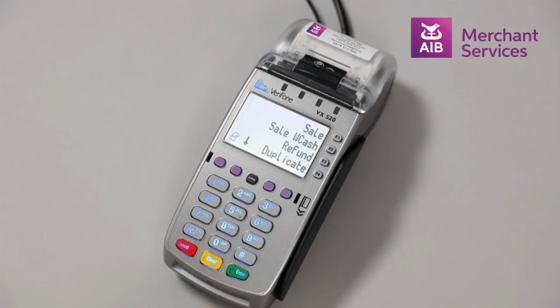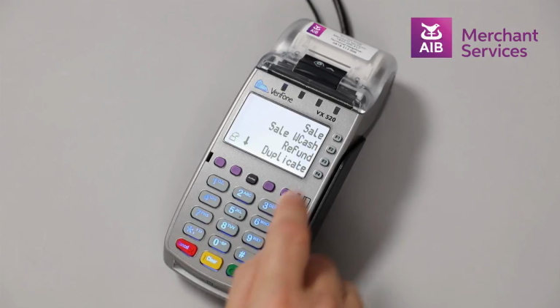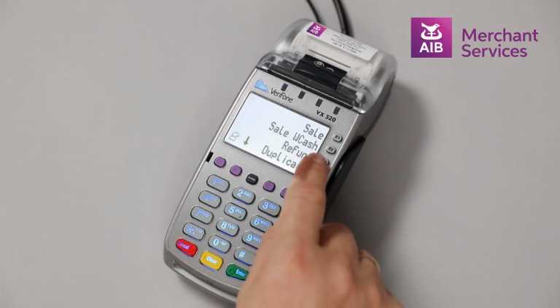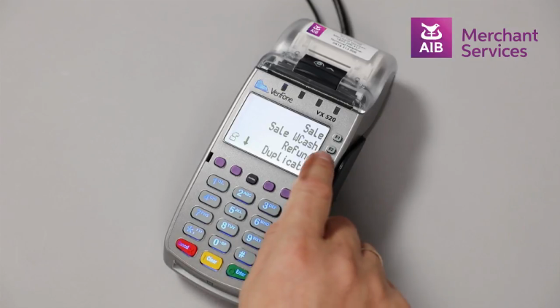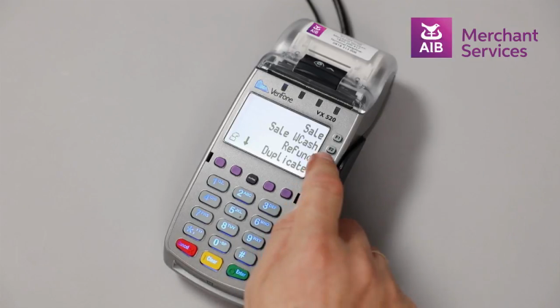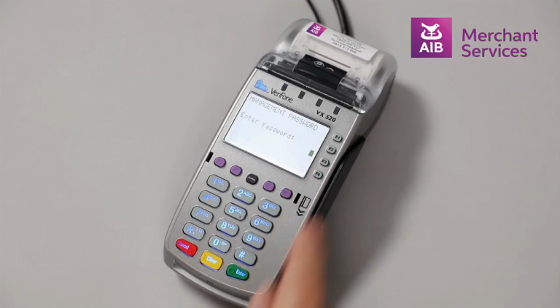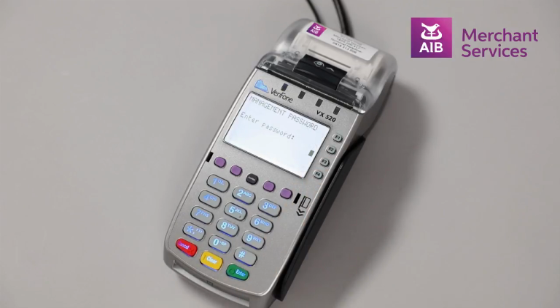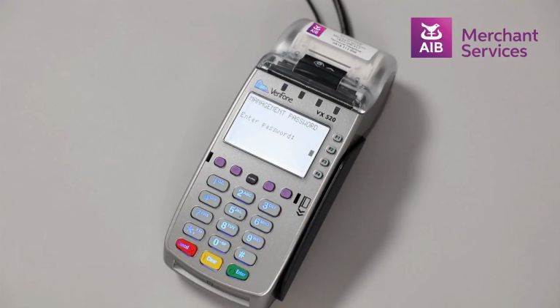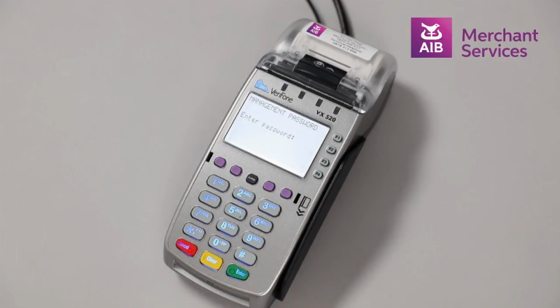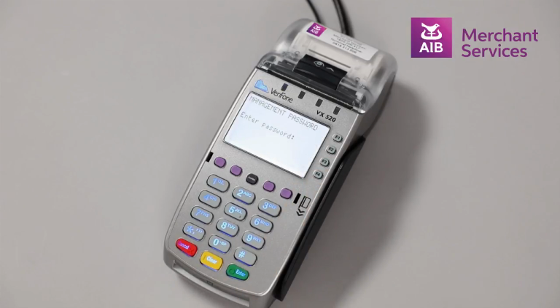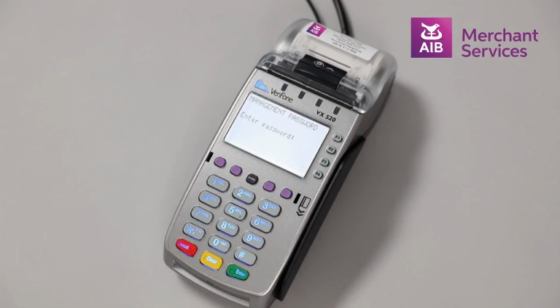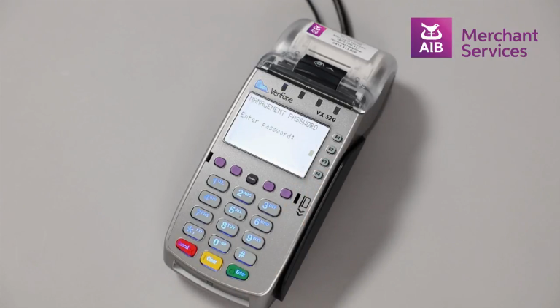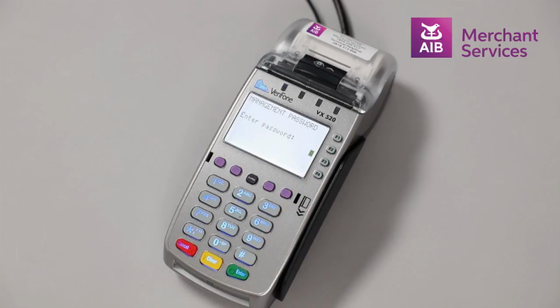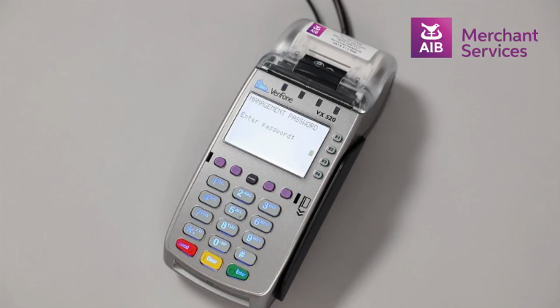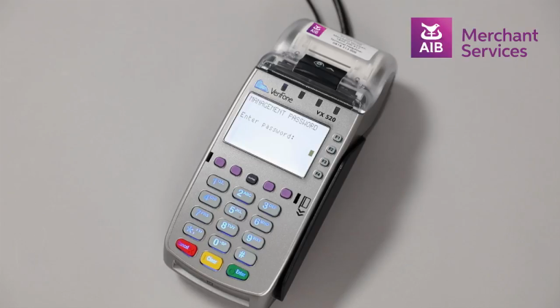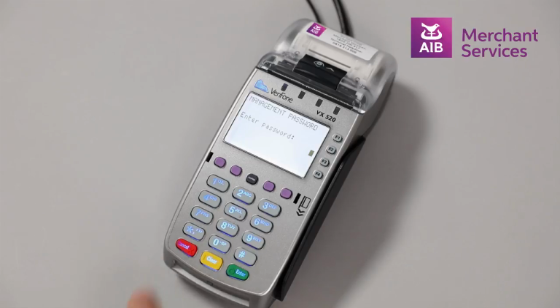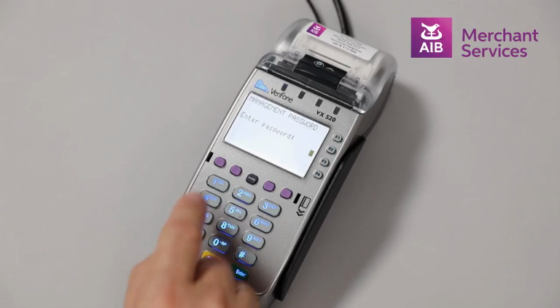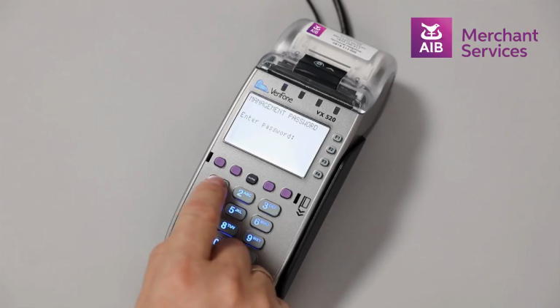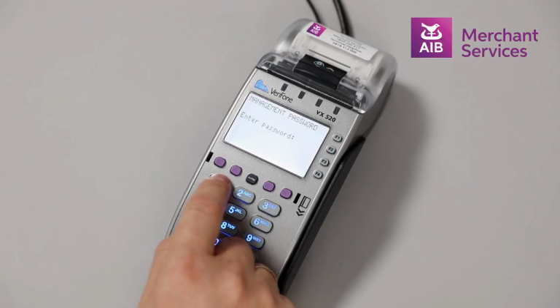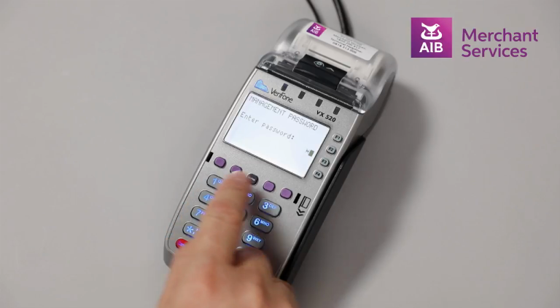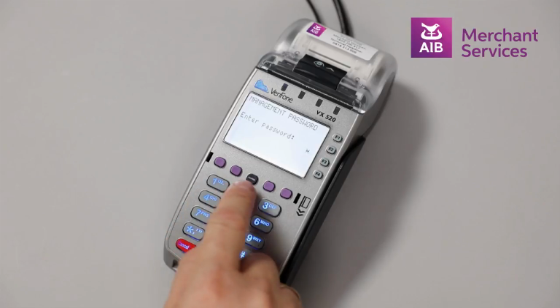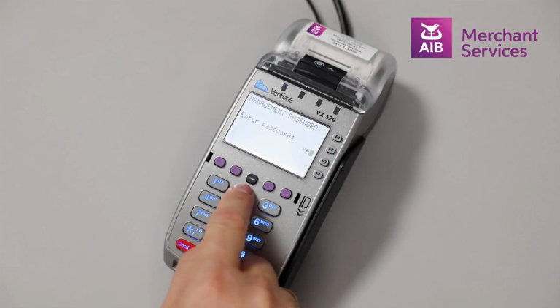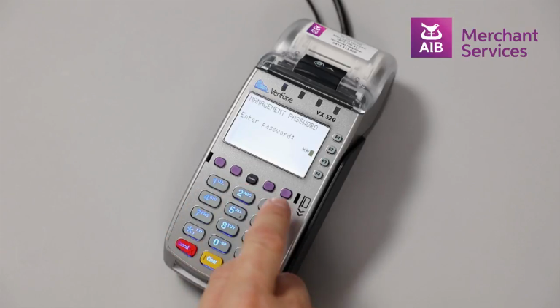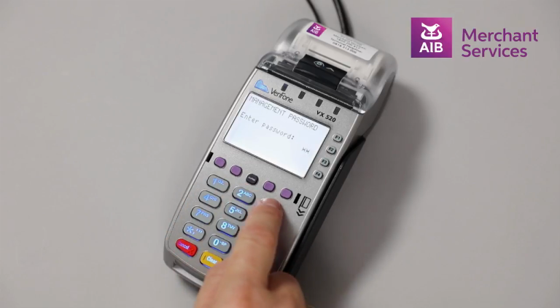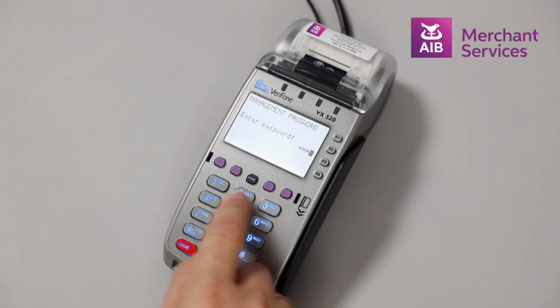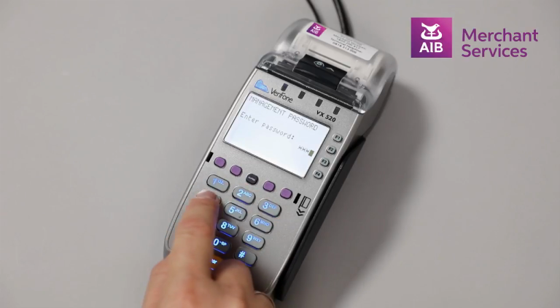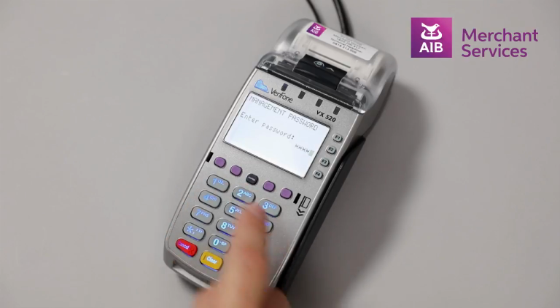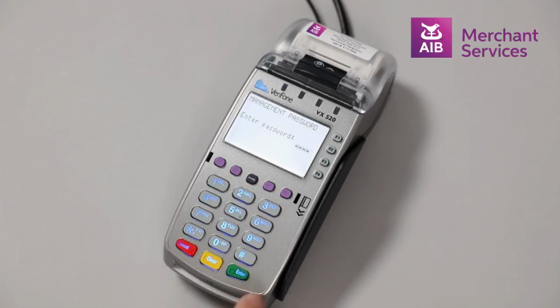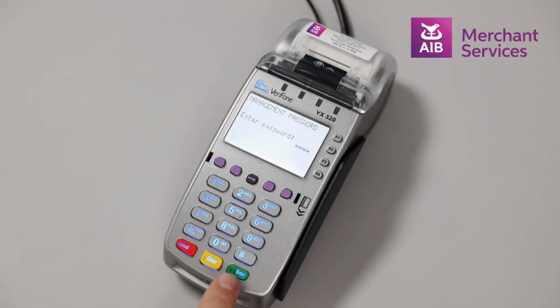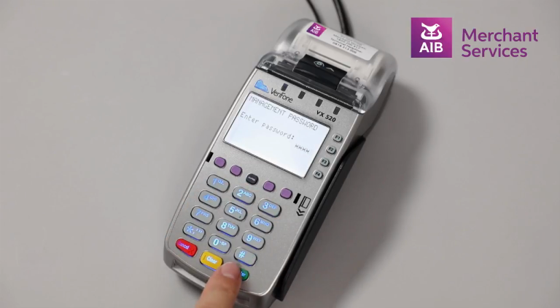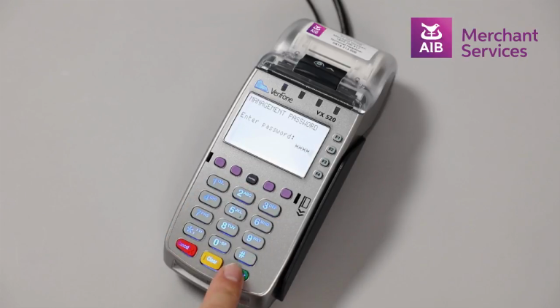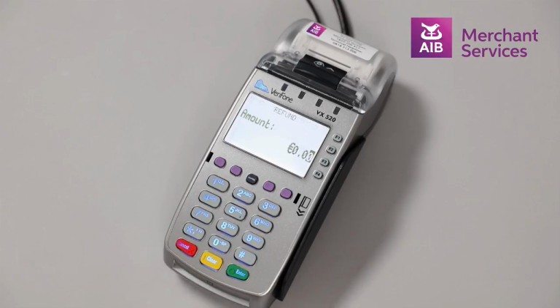Next, select Refund from the main menu. At this point, you will be prompted to enter your management password and press Enter.